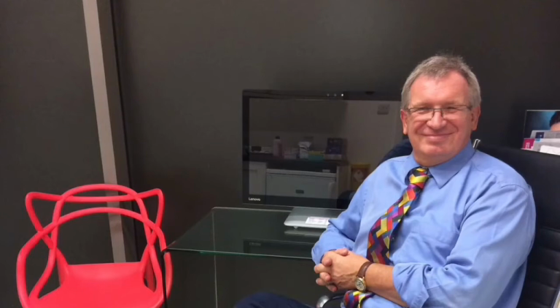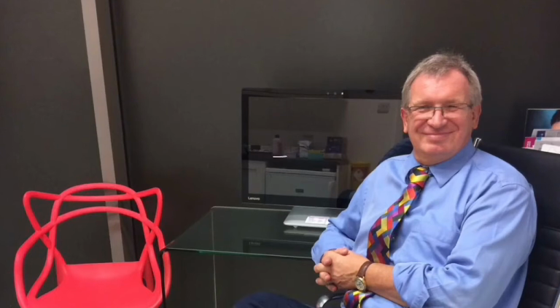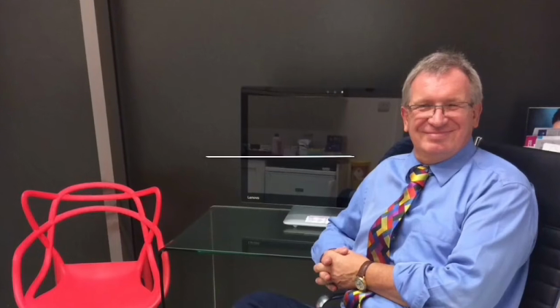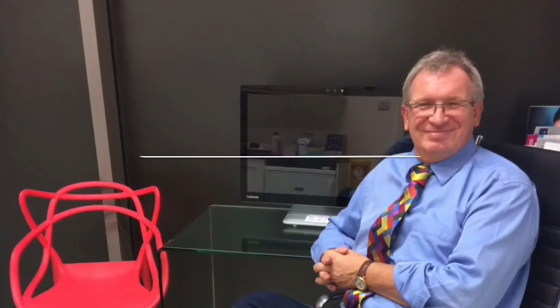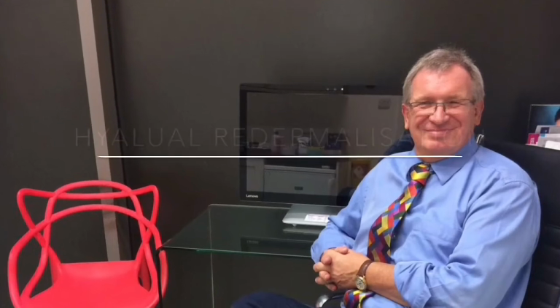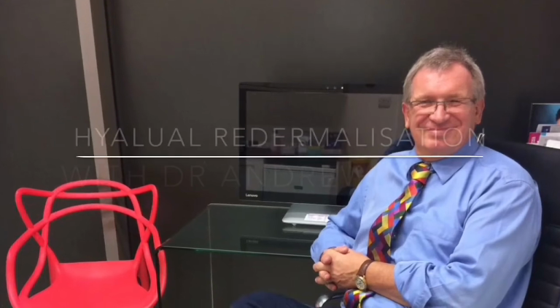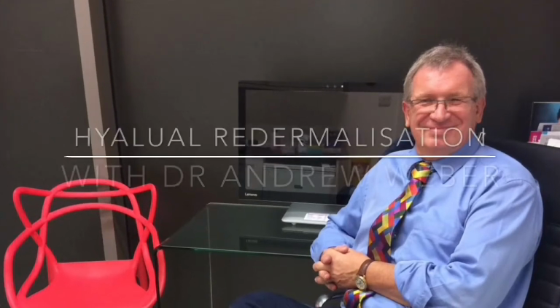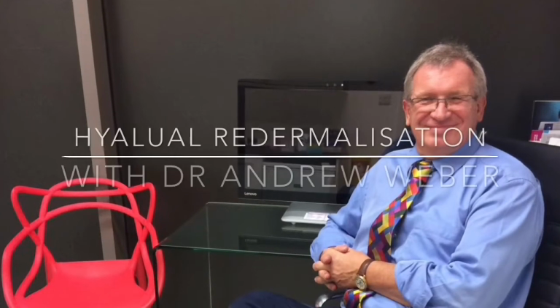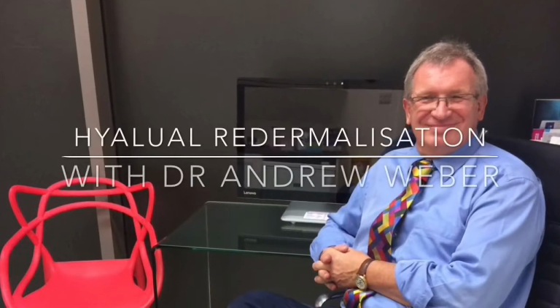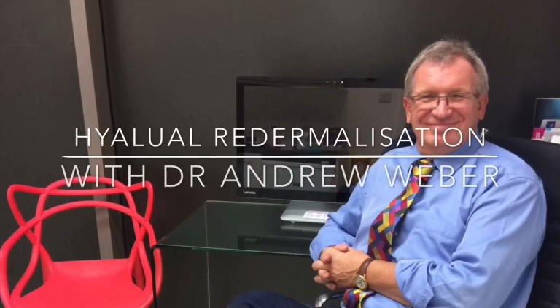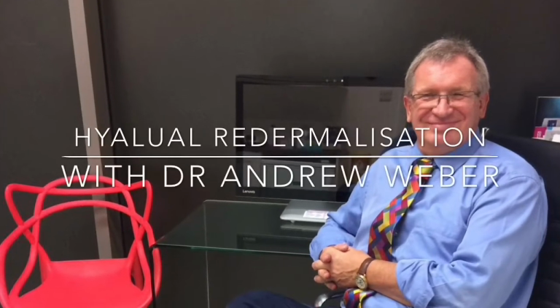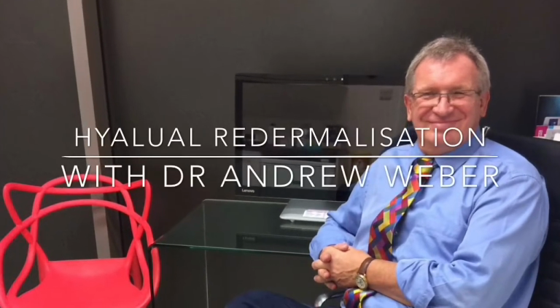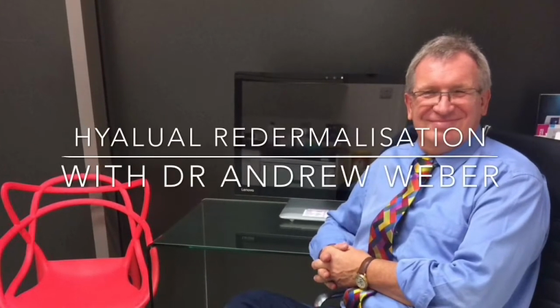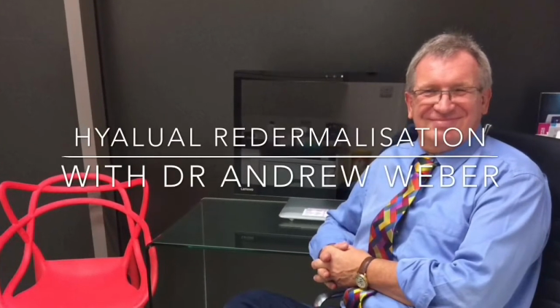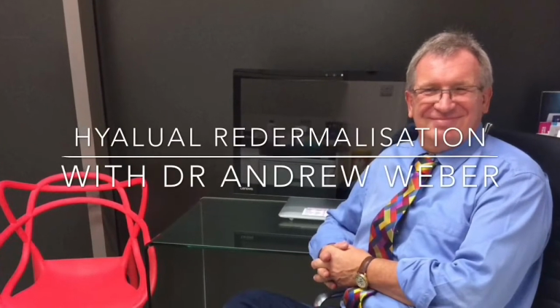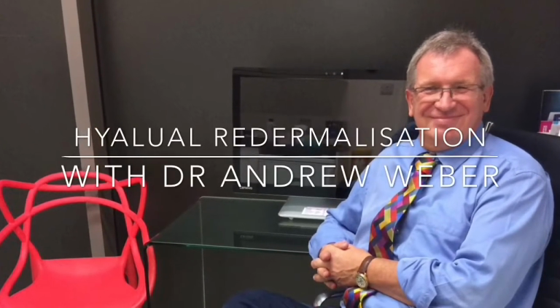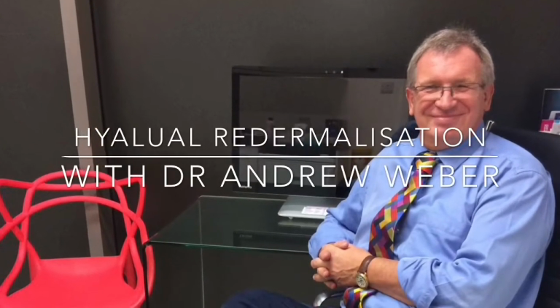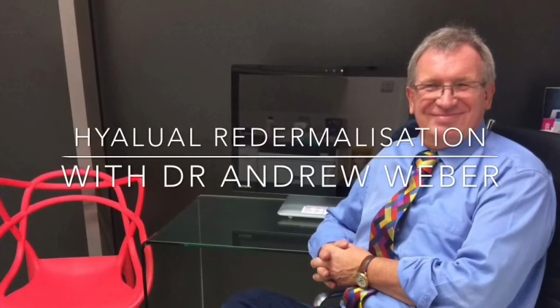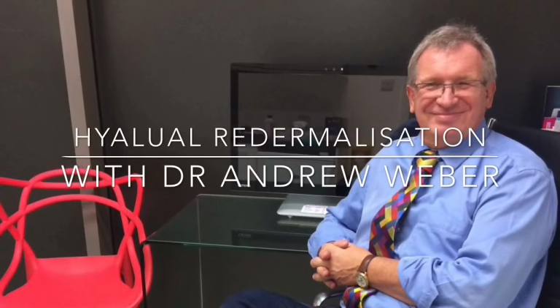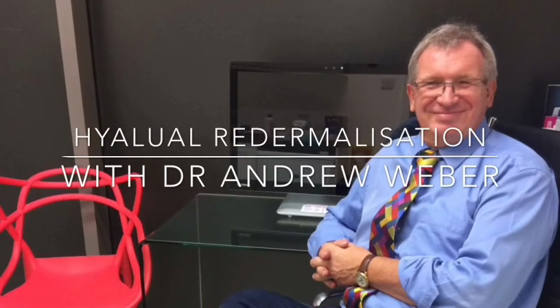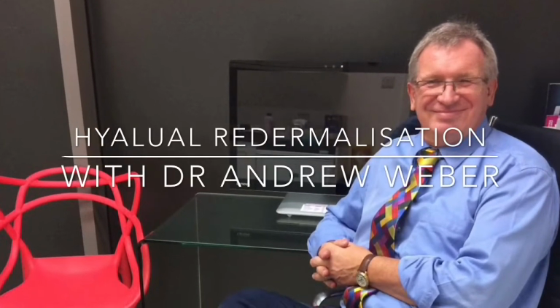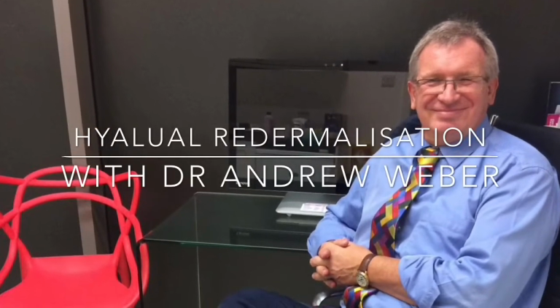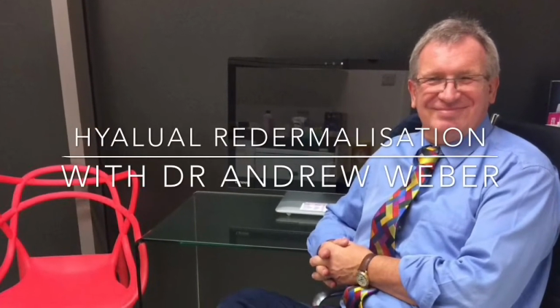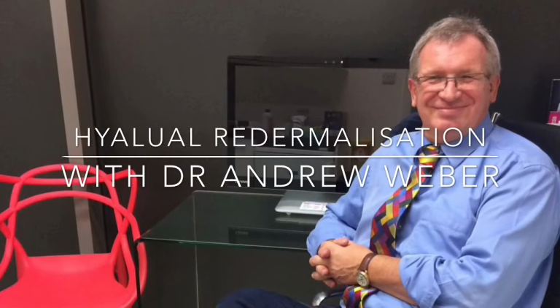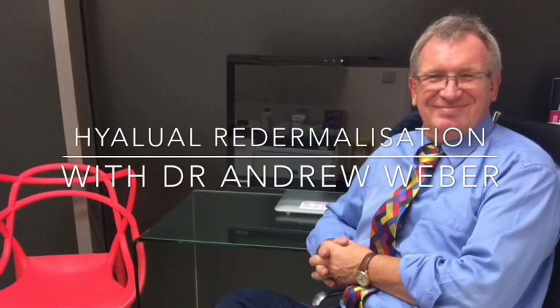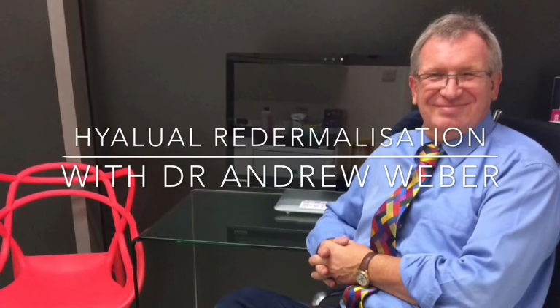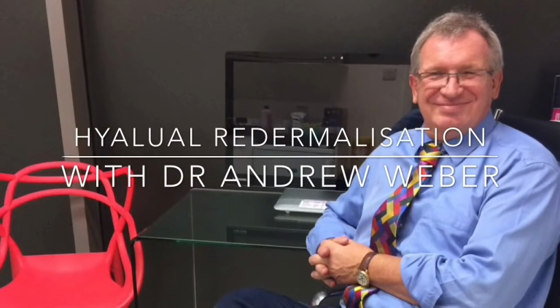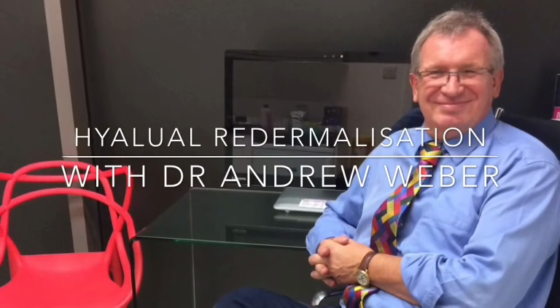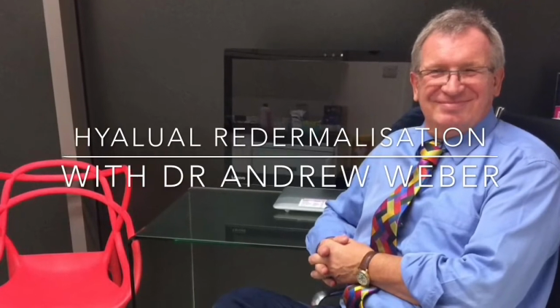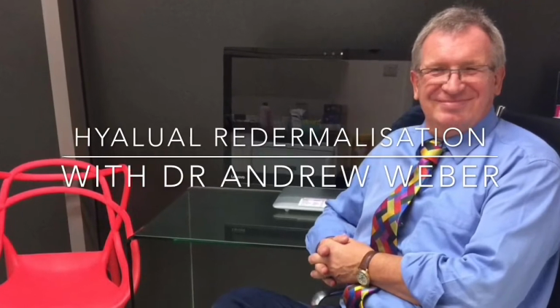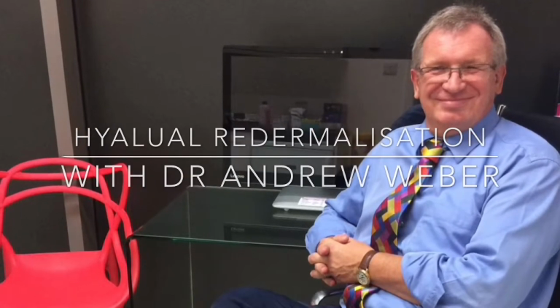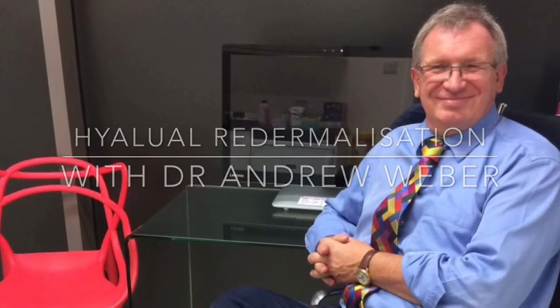Hello, my name is Dr. Weber. I'm Medical Director and Lead Physician at BodyV MediClinic.